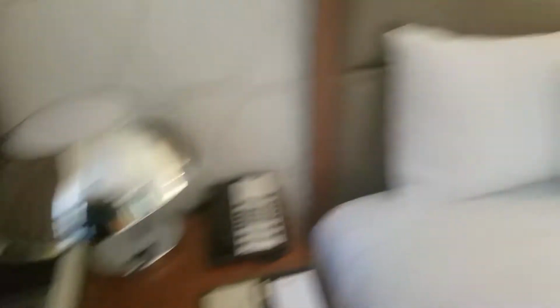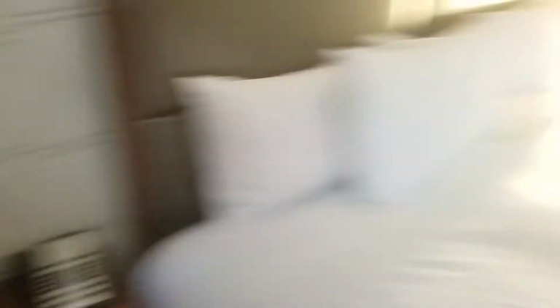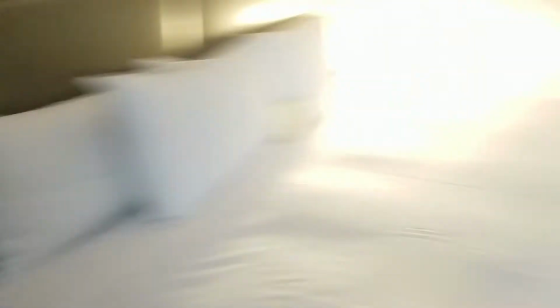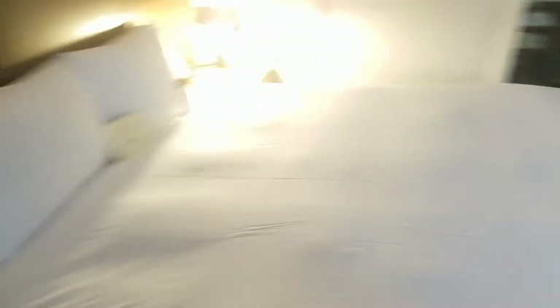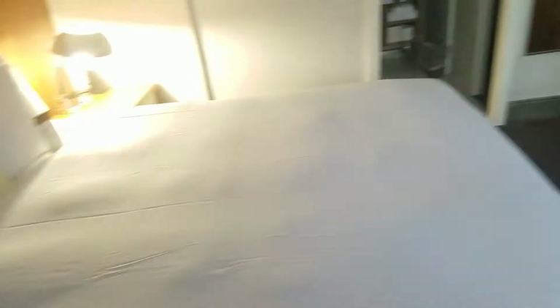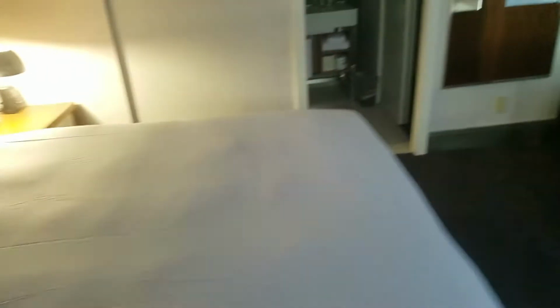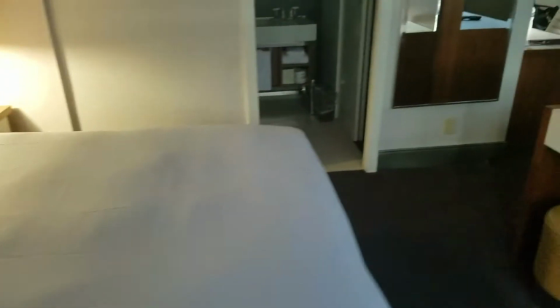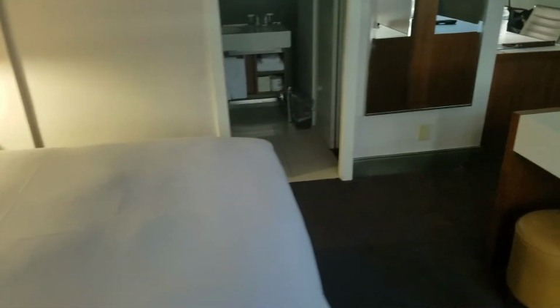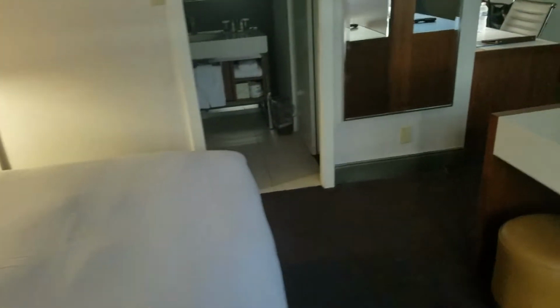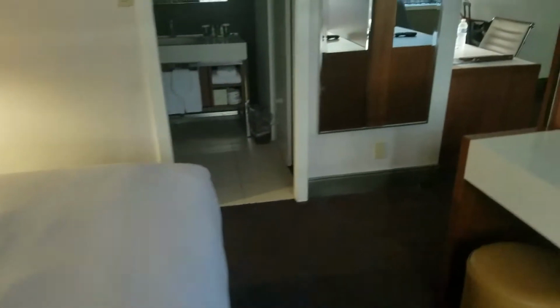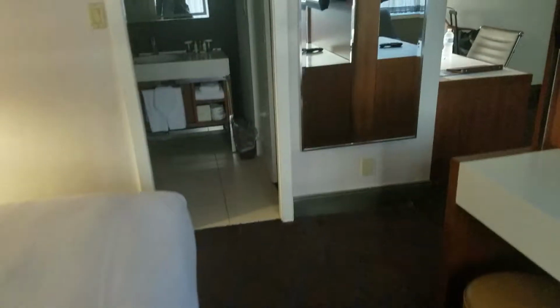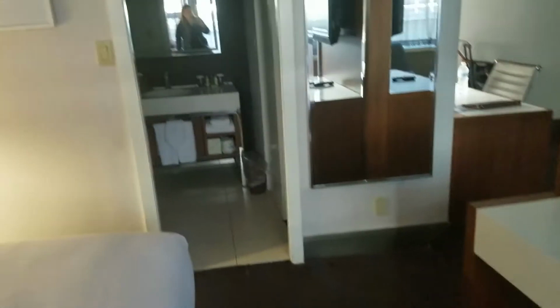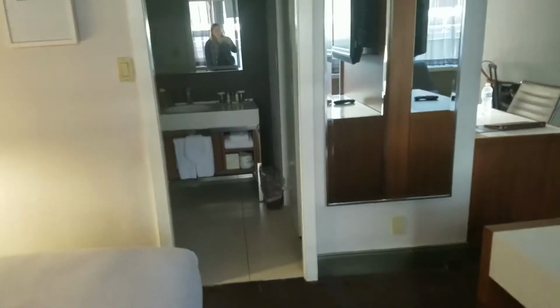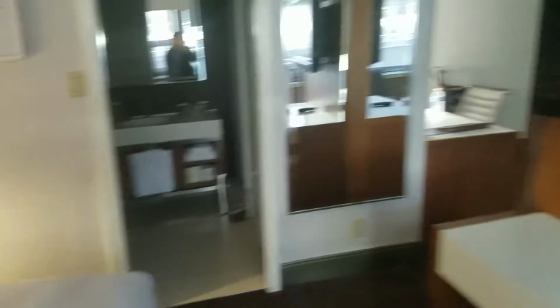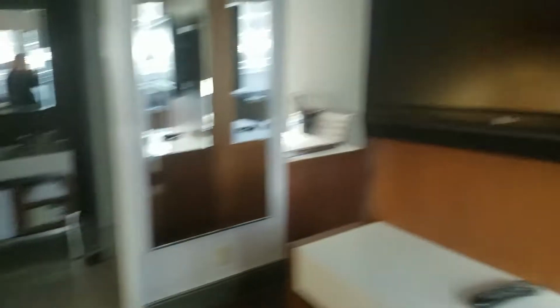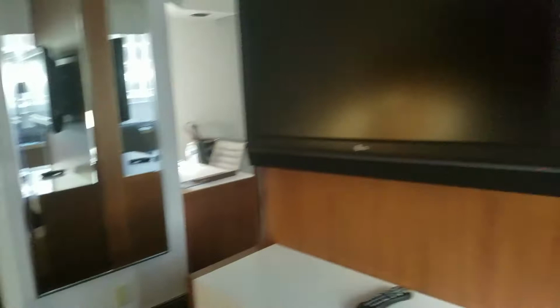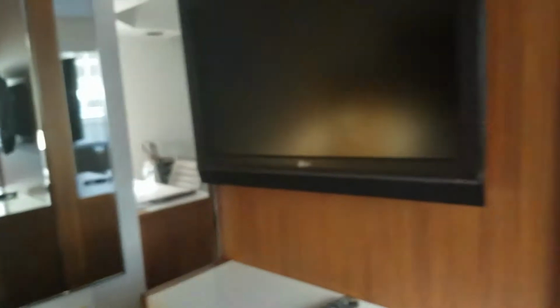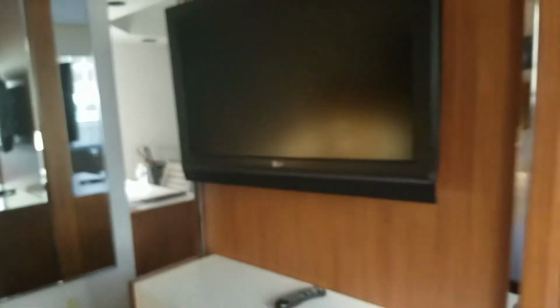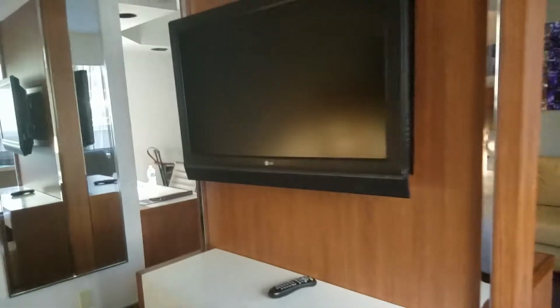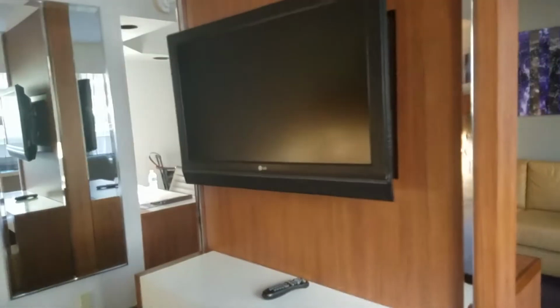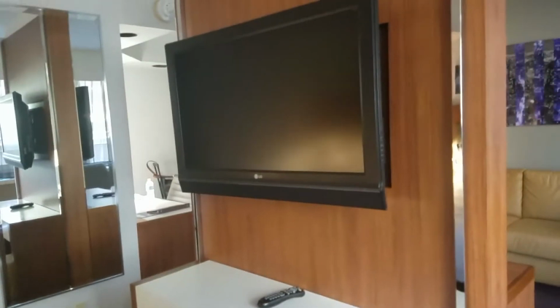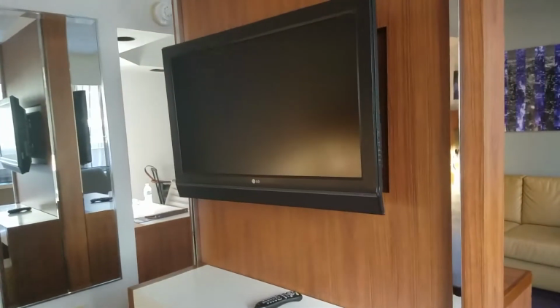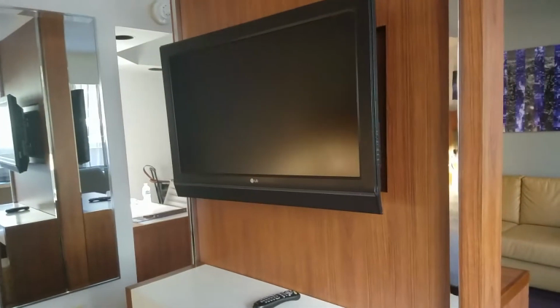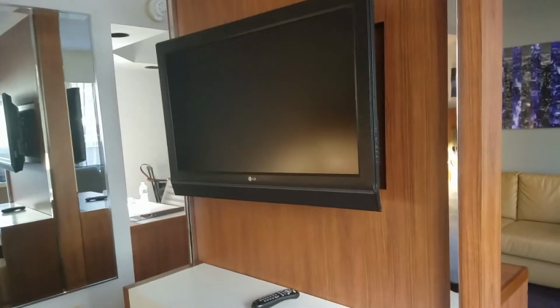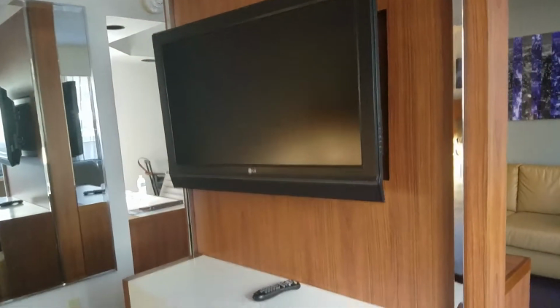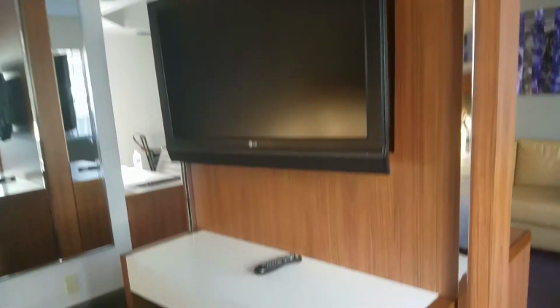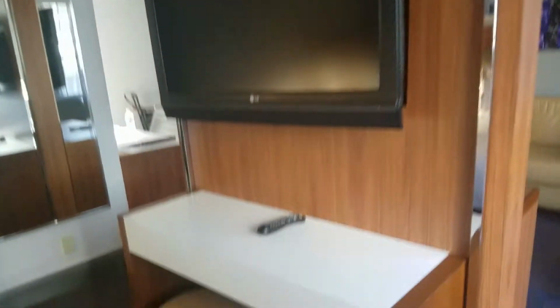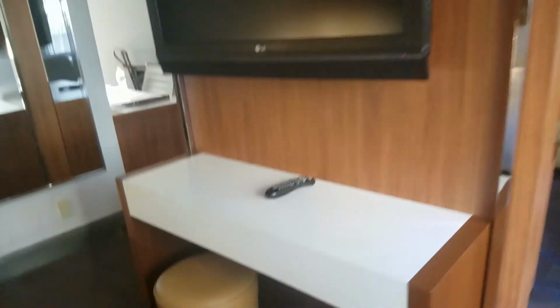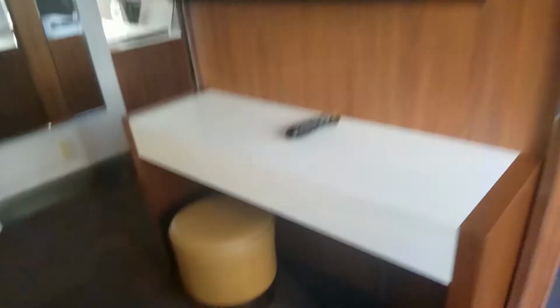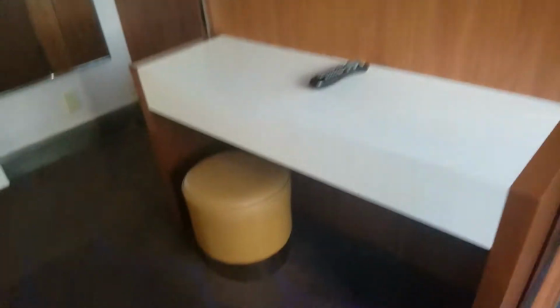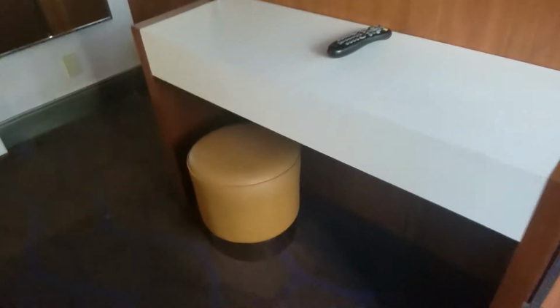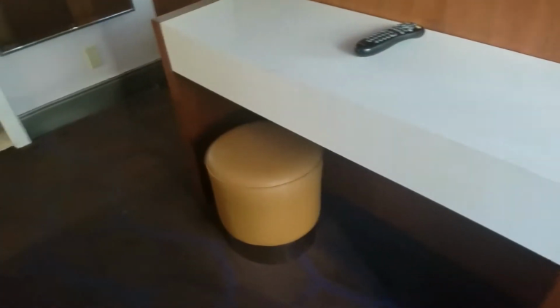There's also a TV on this side too, and a little stool.